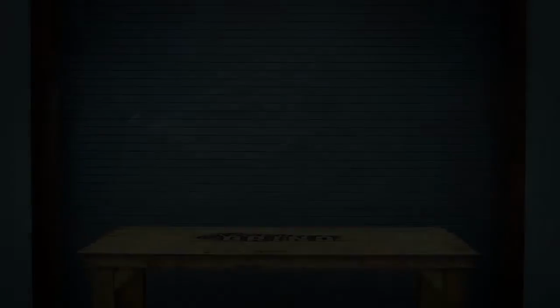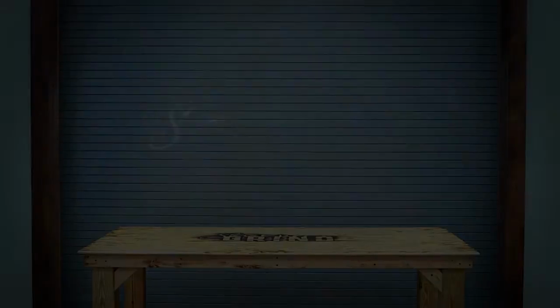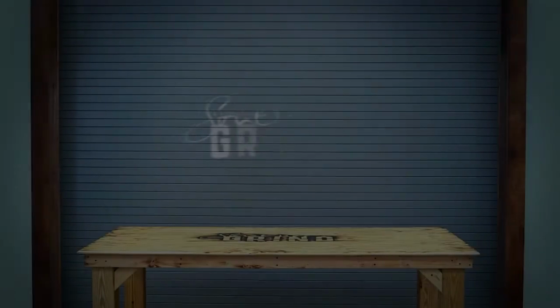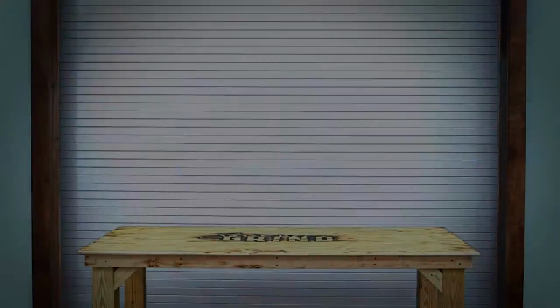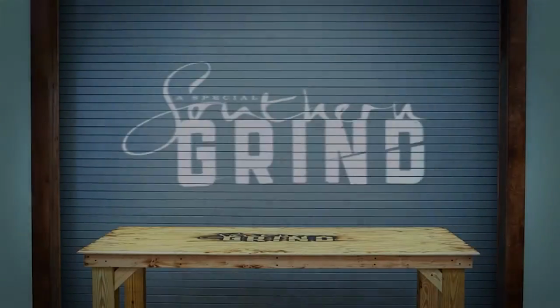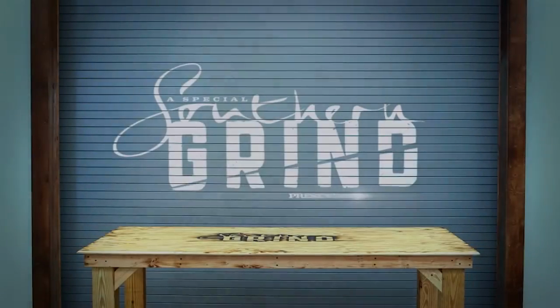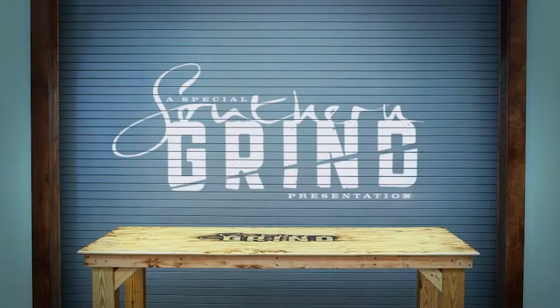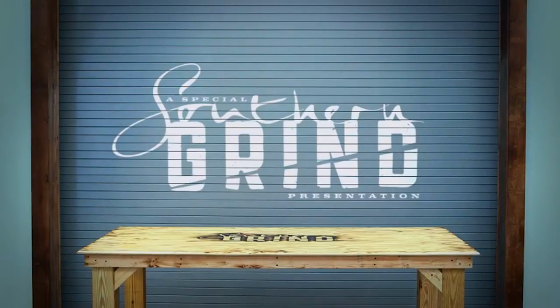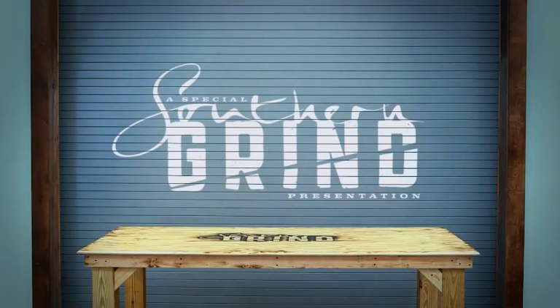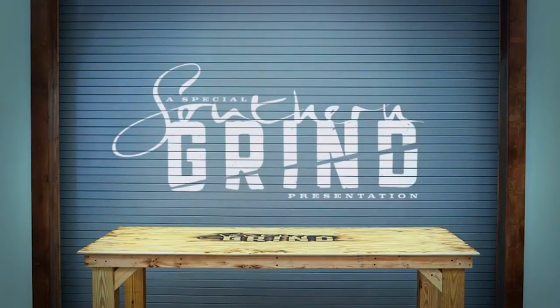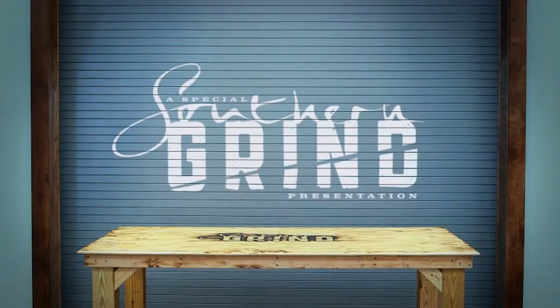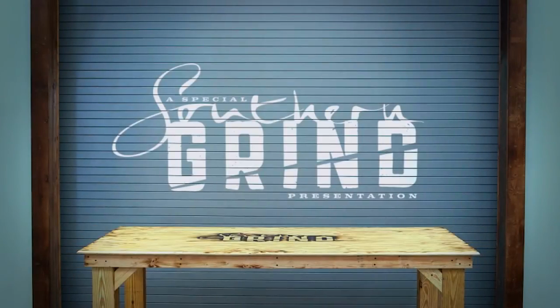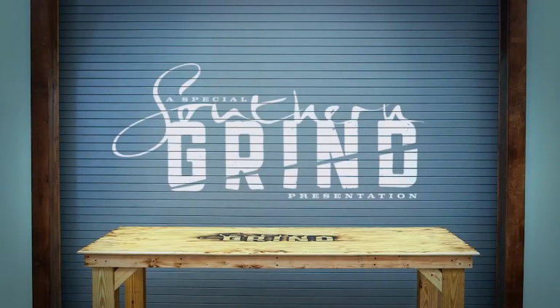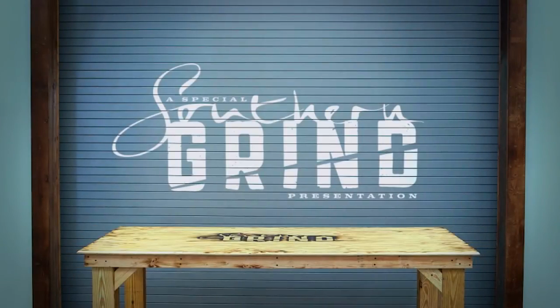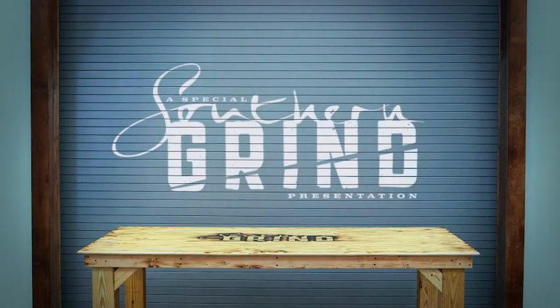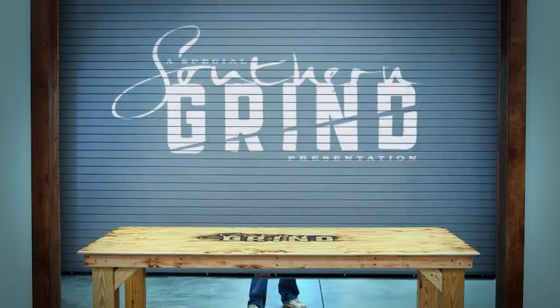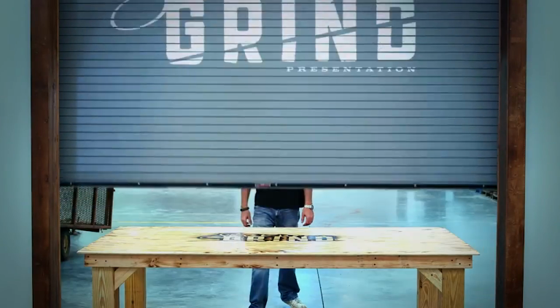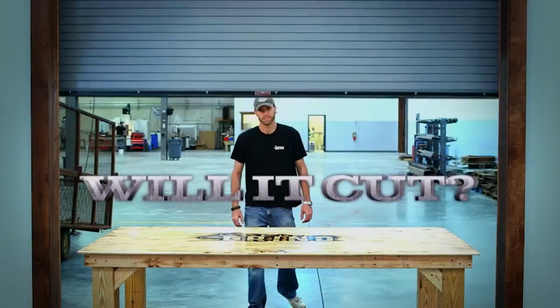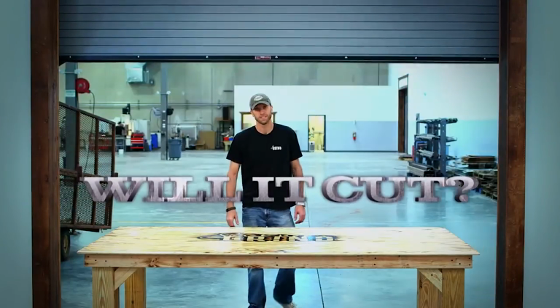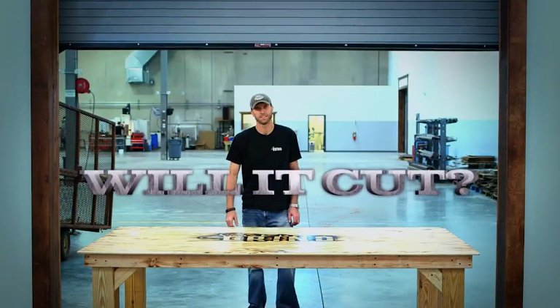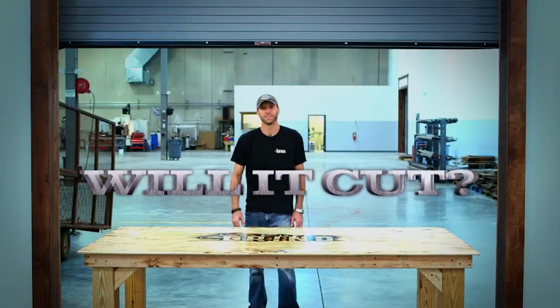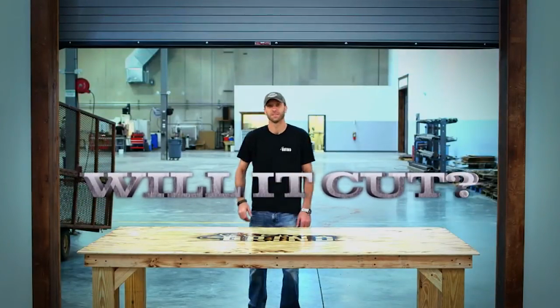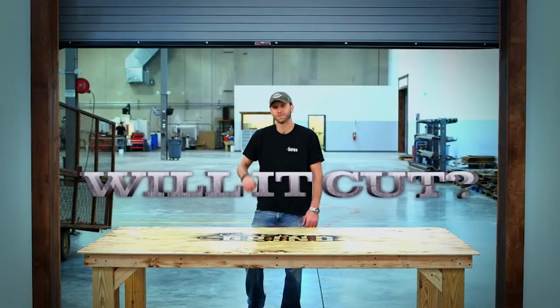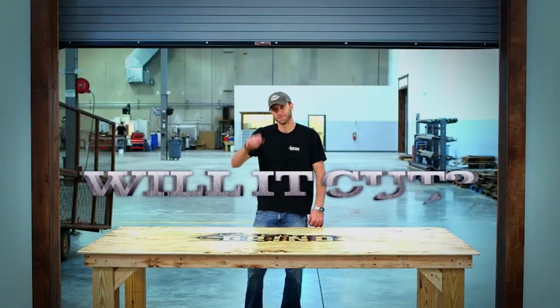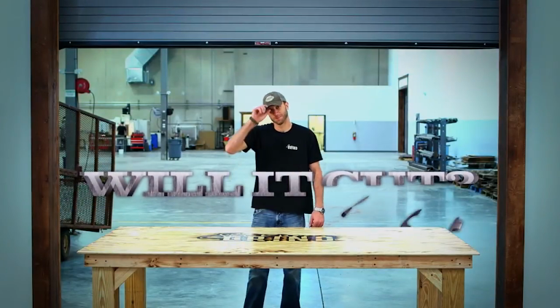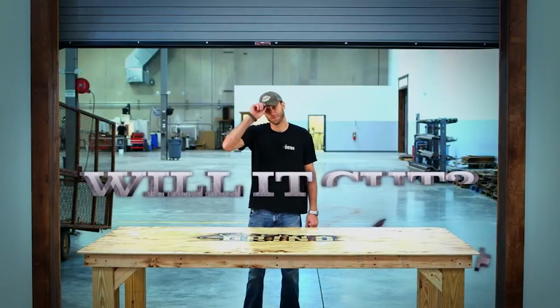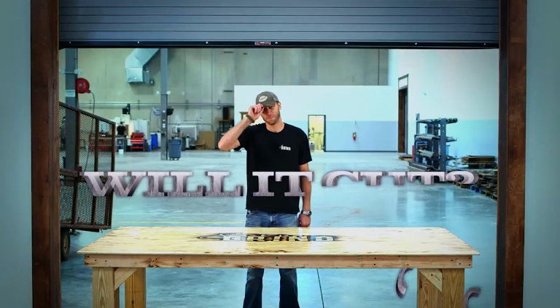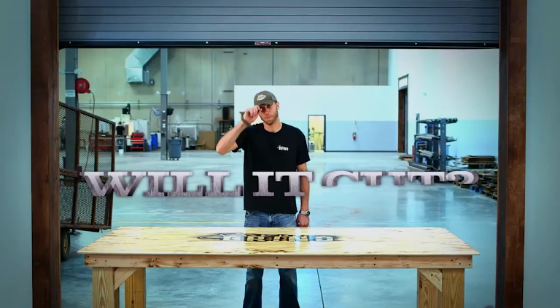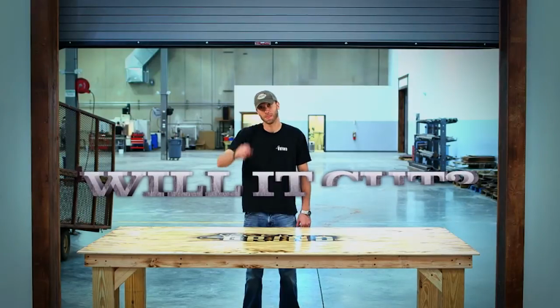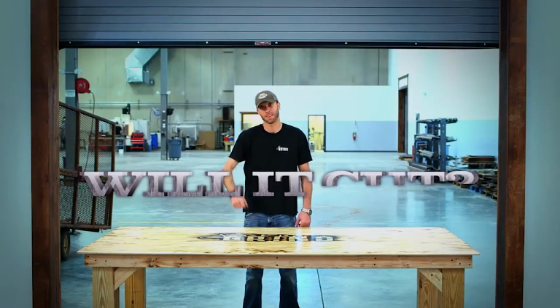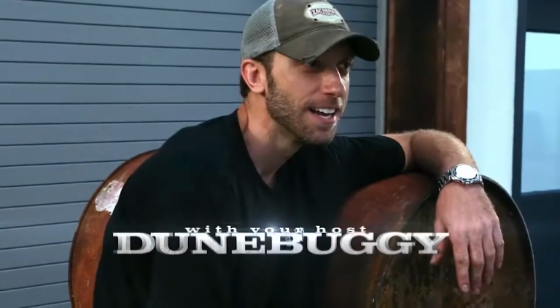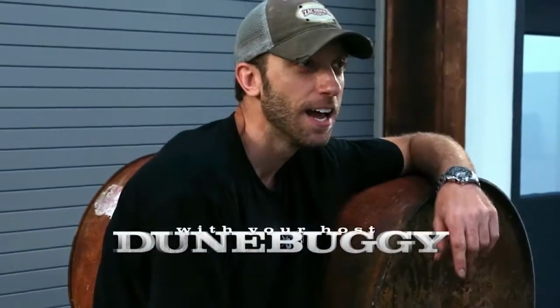A special Southern Grind presentation. Welcome to Will It Cut! With your host, Jim Blakey.